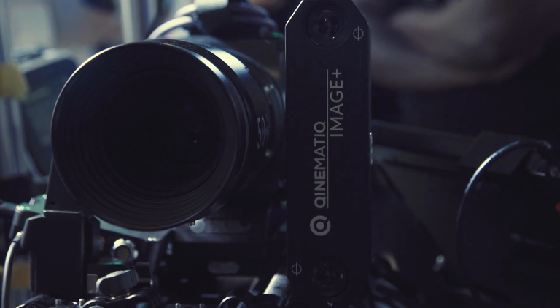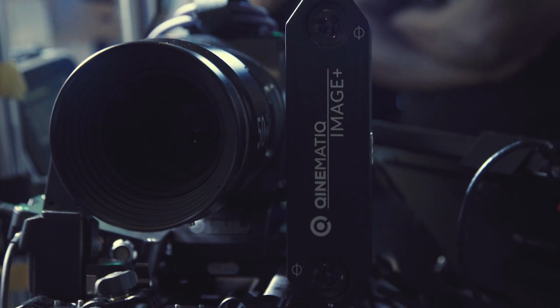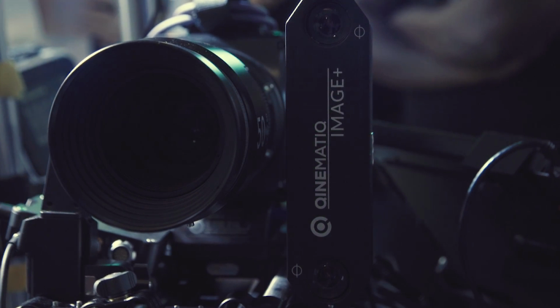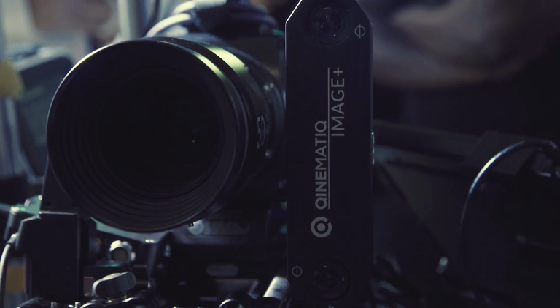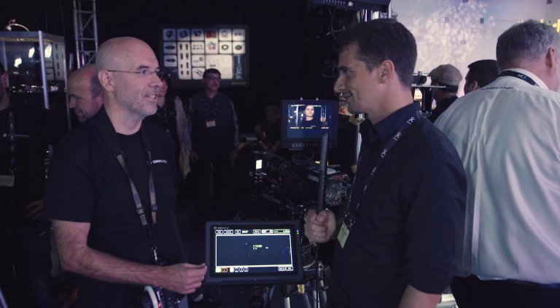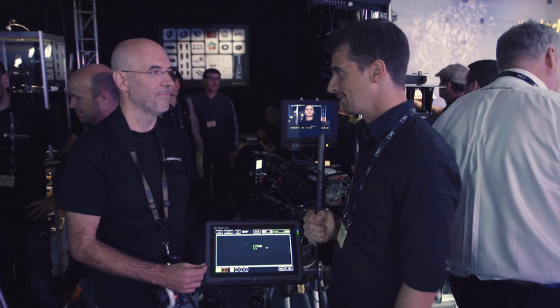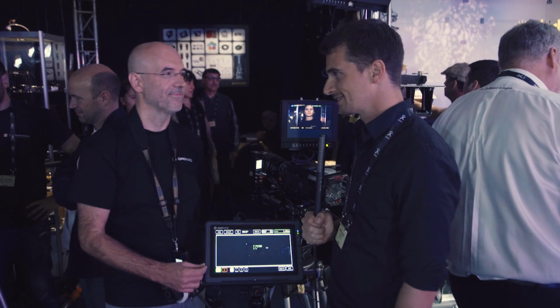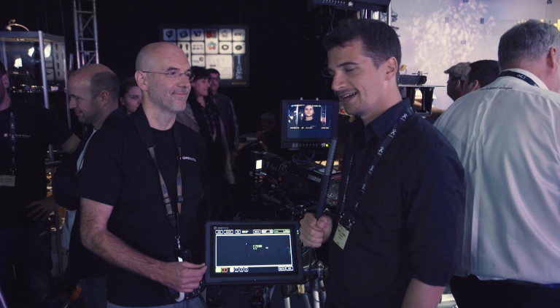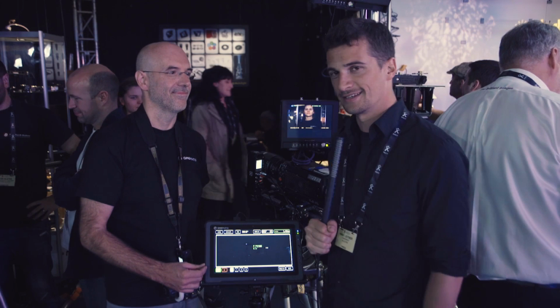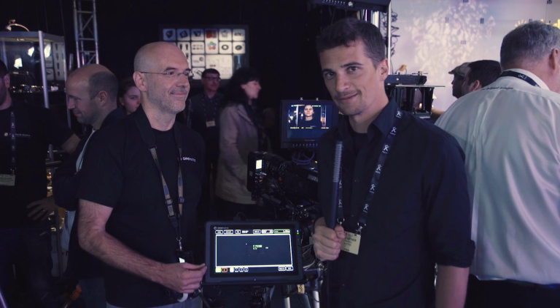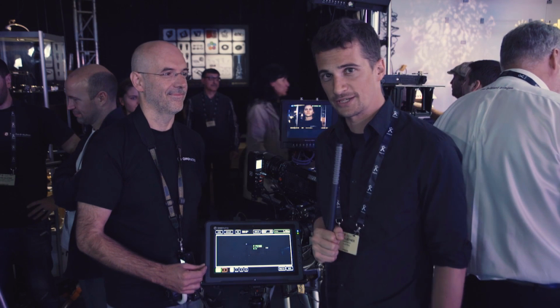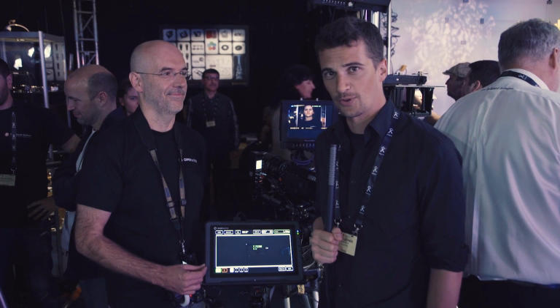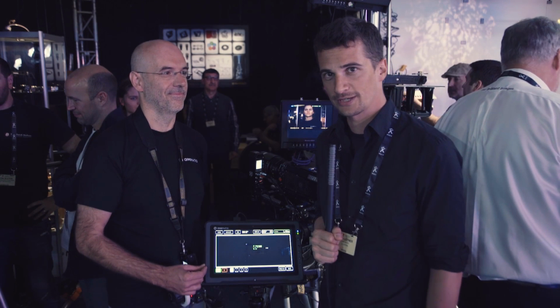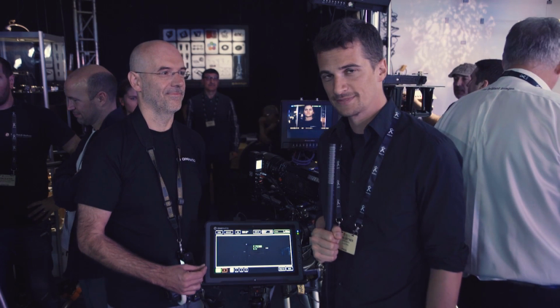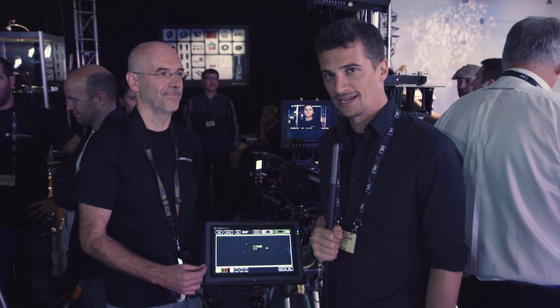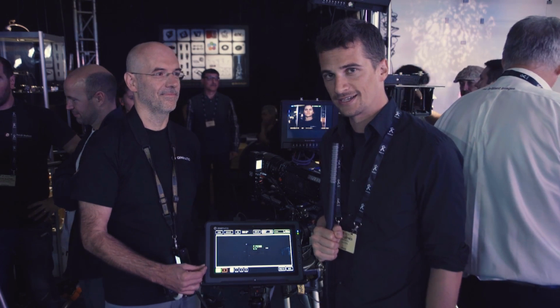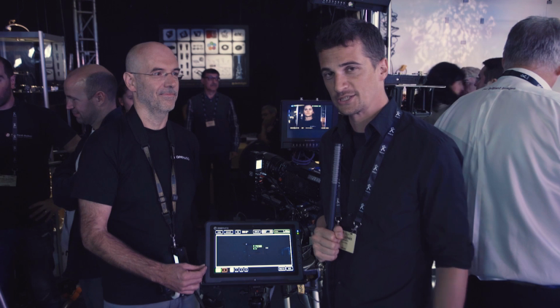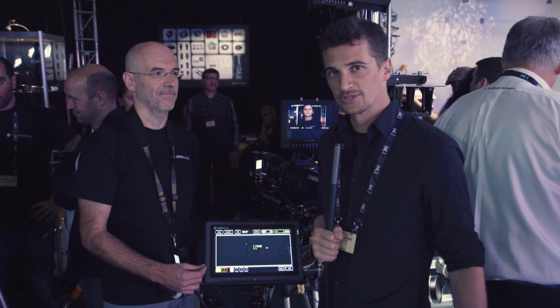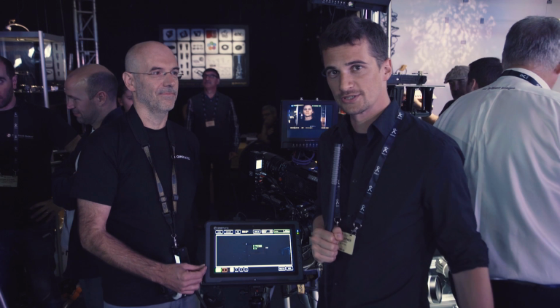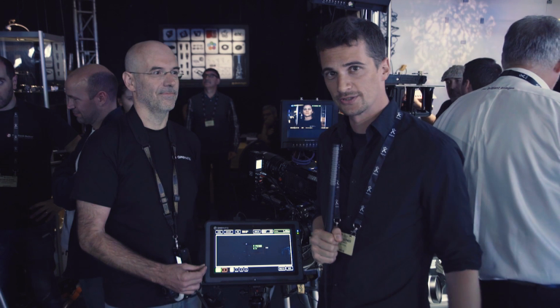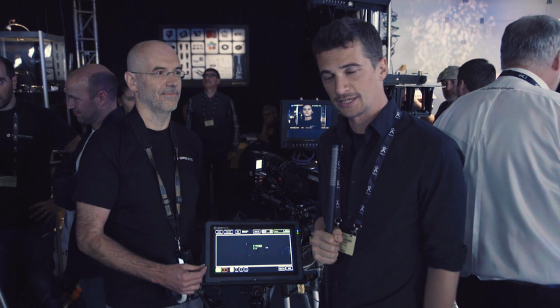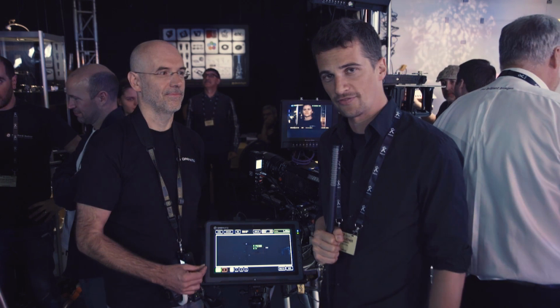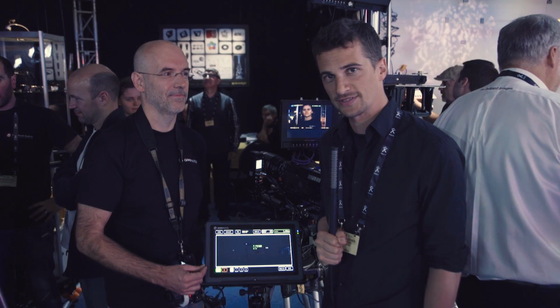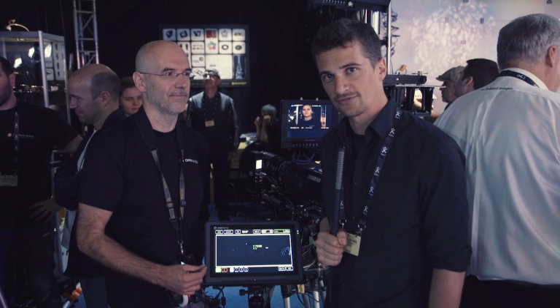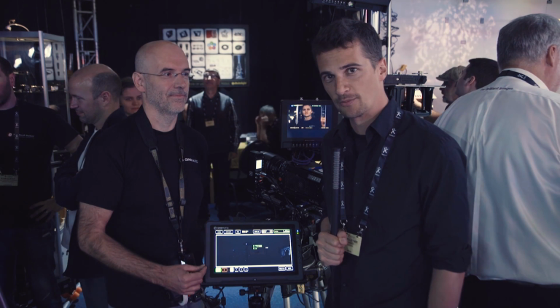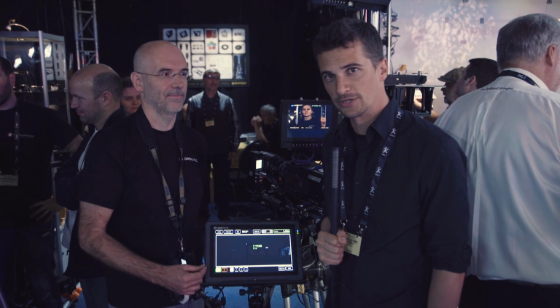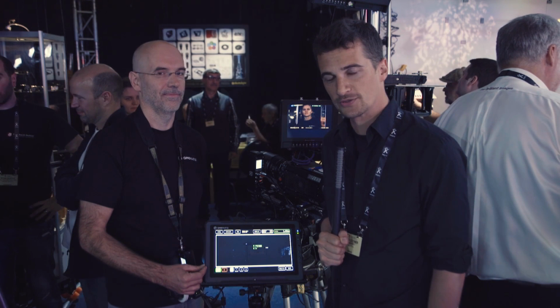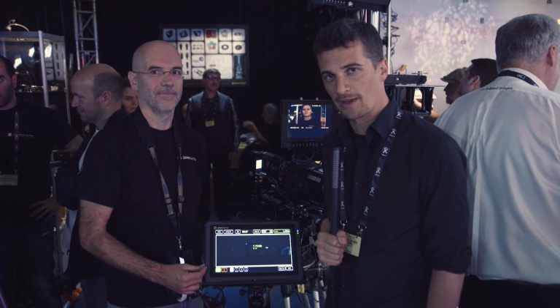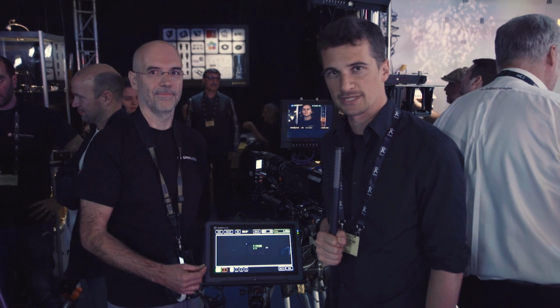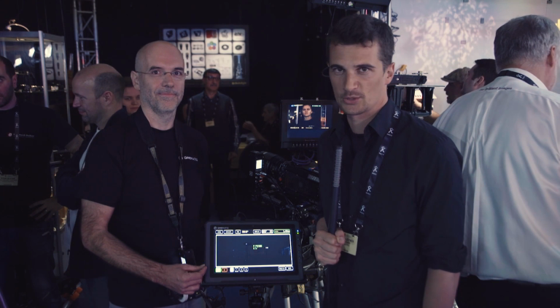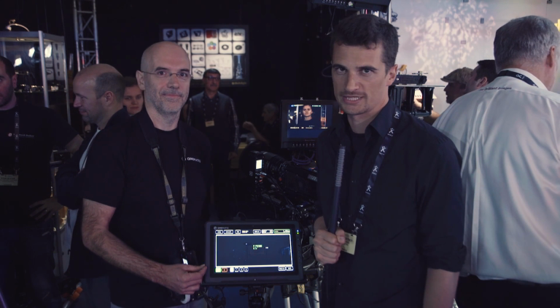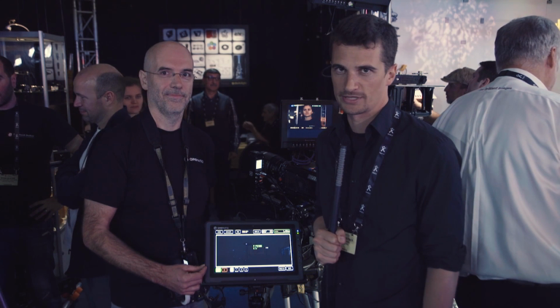Well, thanks for the interview Martin, and thanks for watching. Stay tuned to Cinema 5D for more news from IBC 2017.